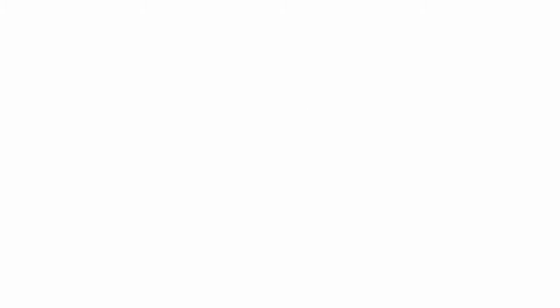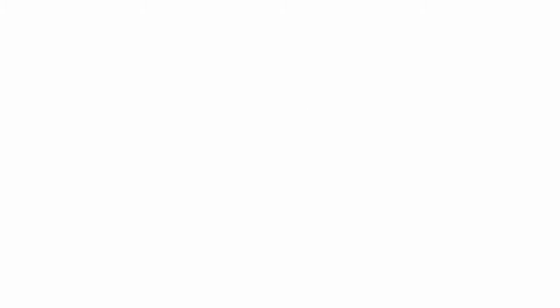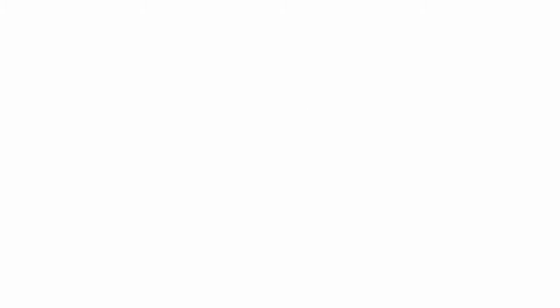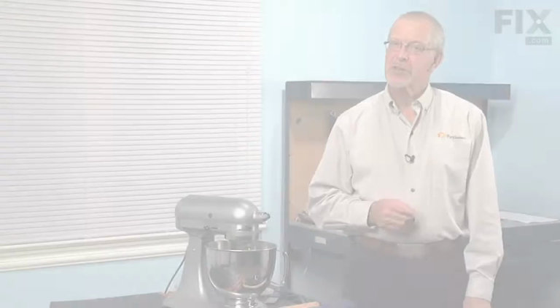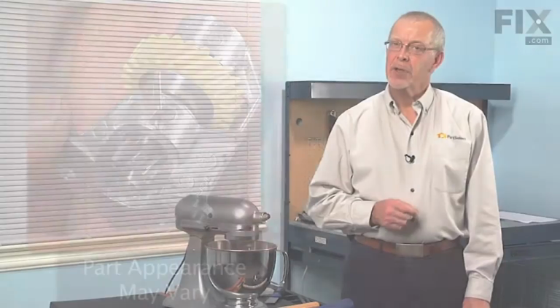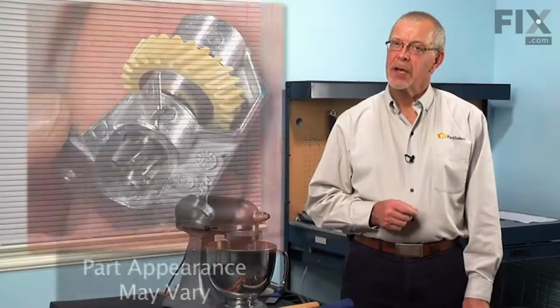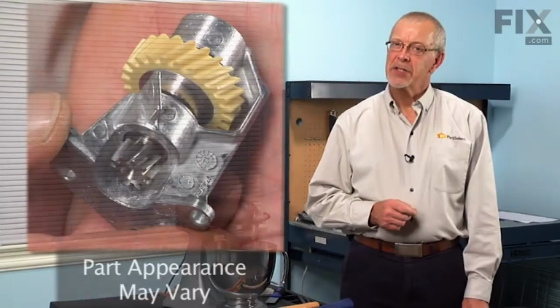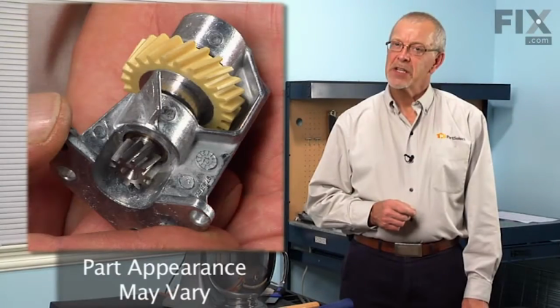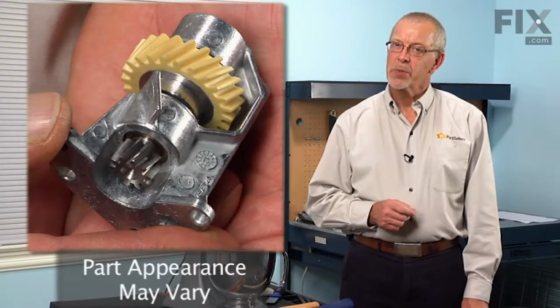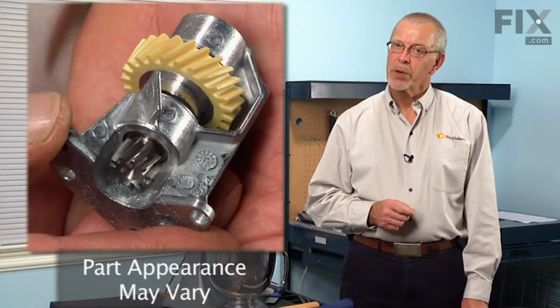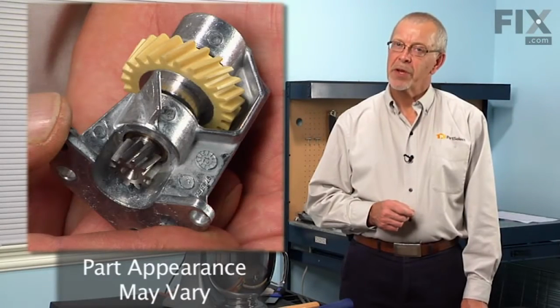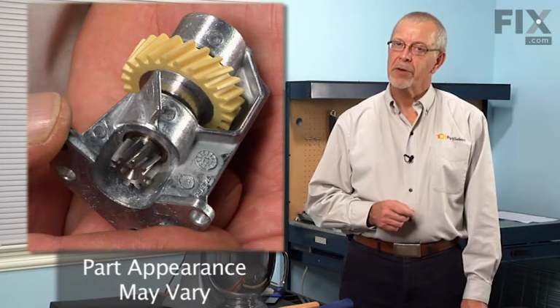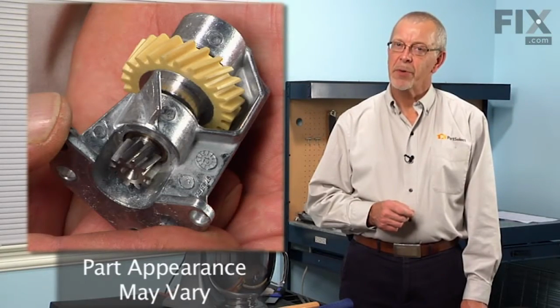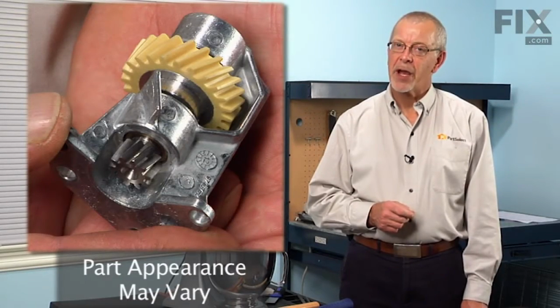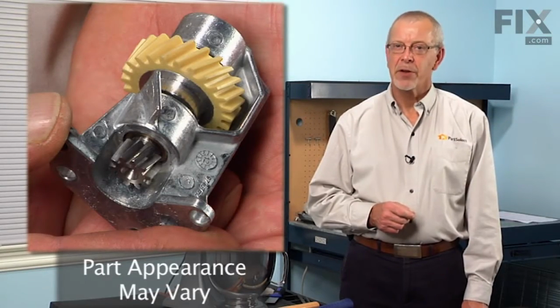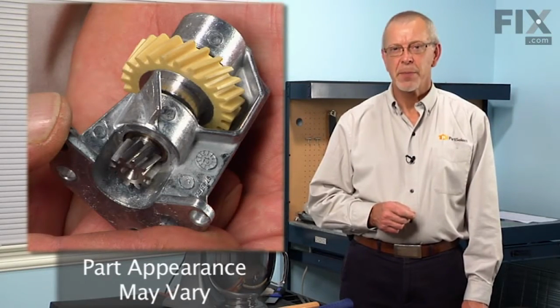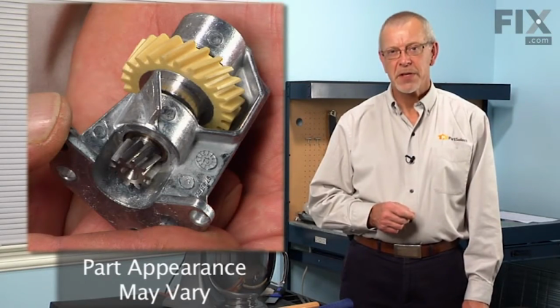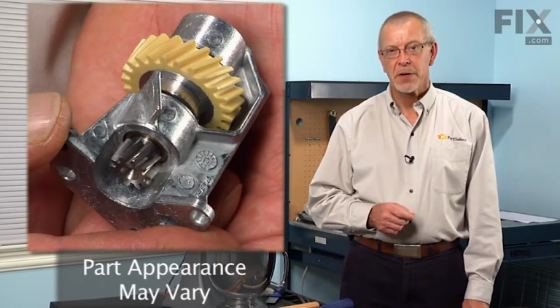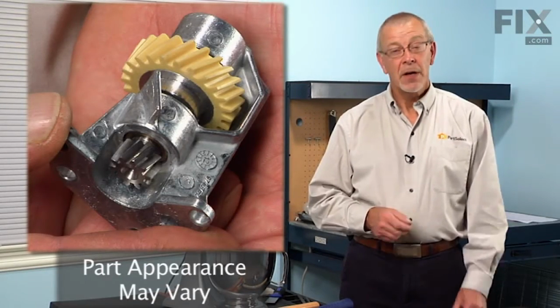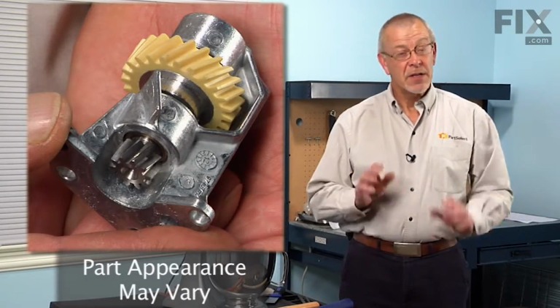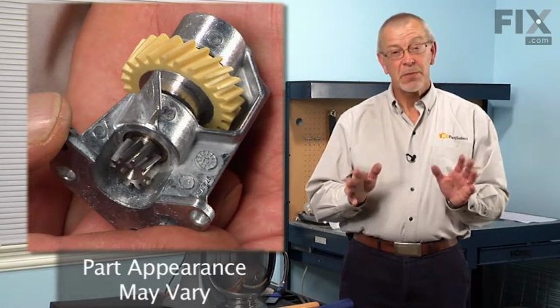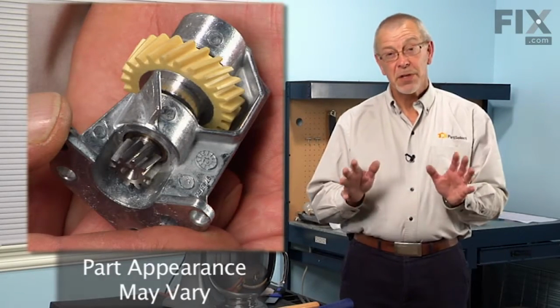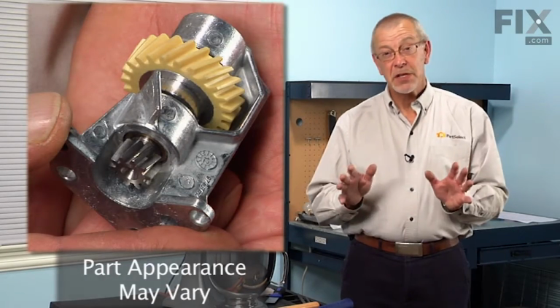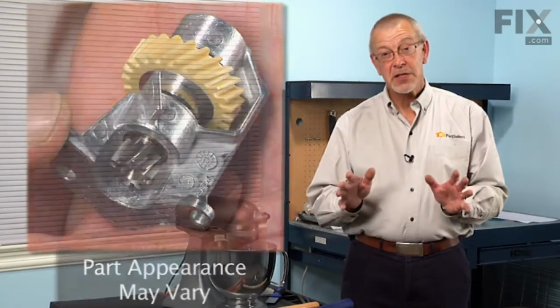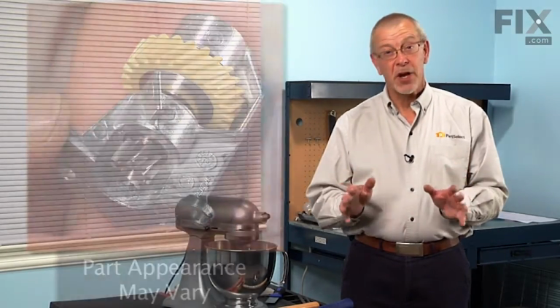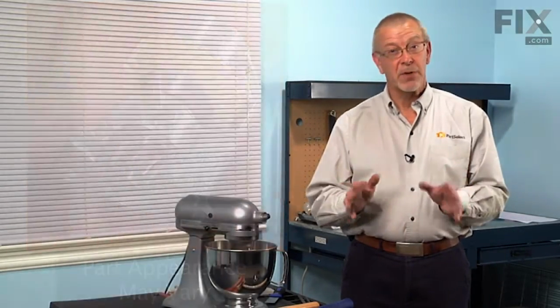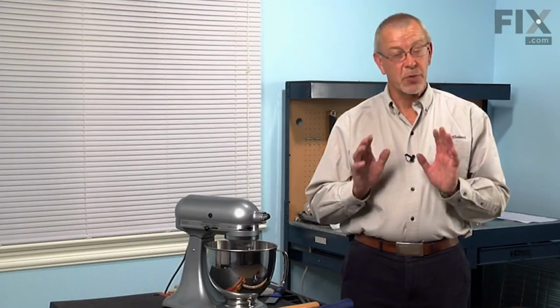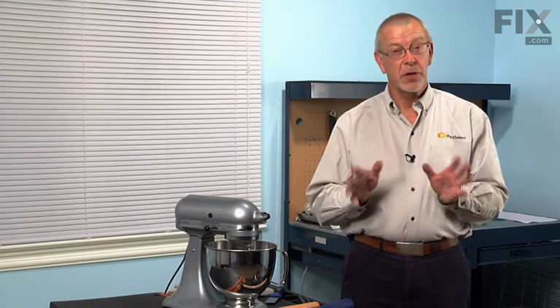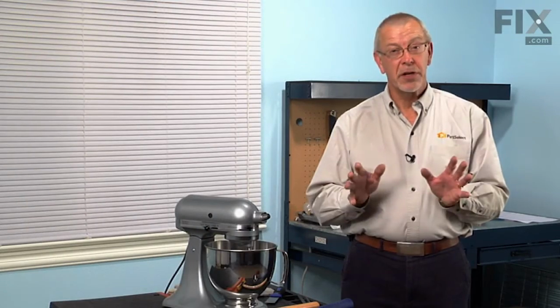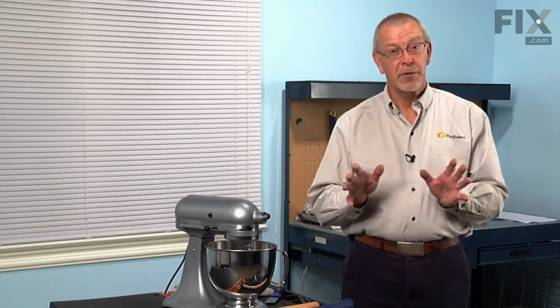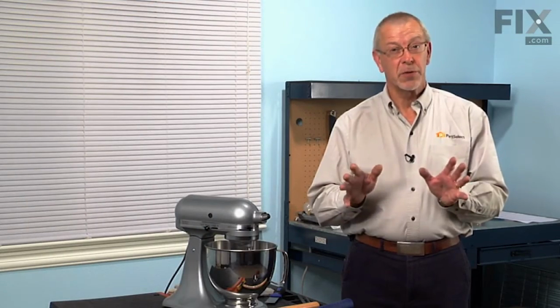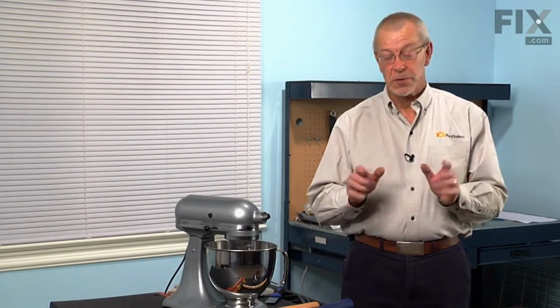Today we're going to show you how to change the worm gear and bracket on your mixer. It's a really easy job but you will need a few tools.